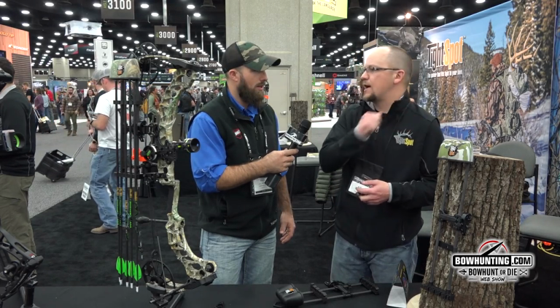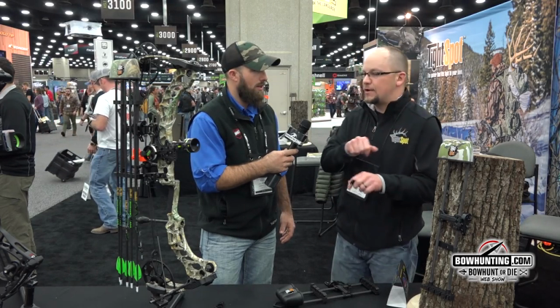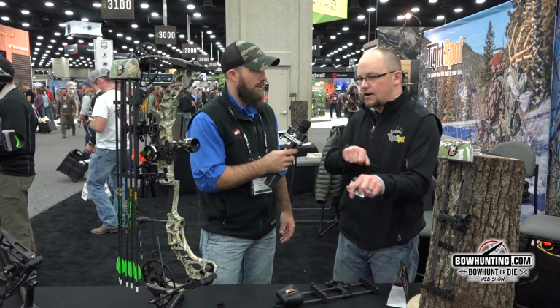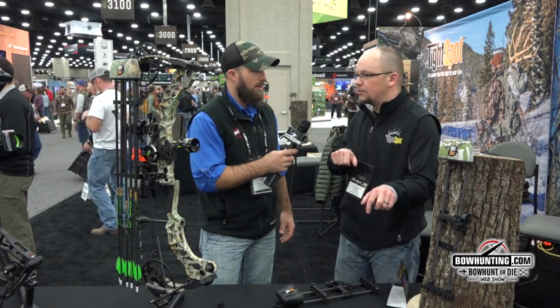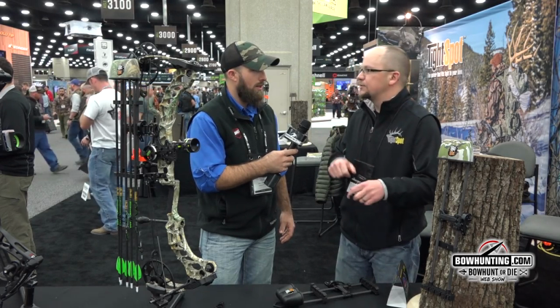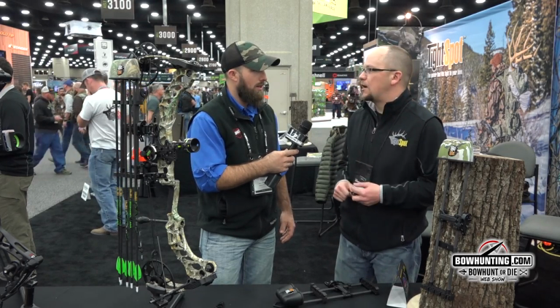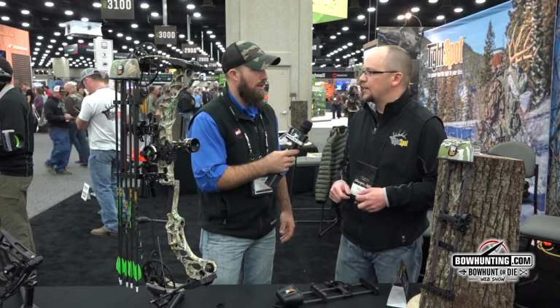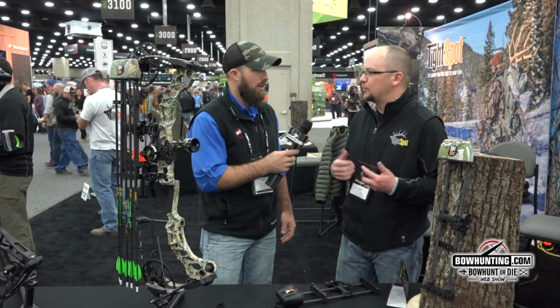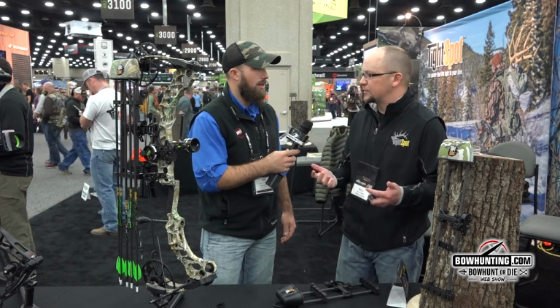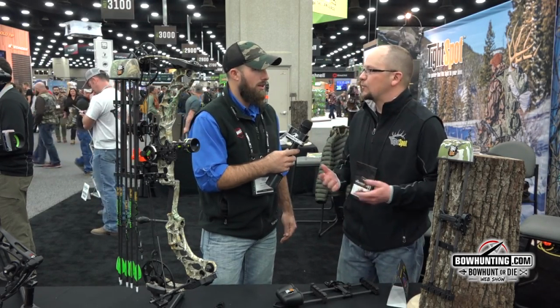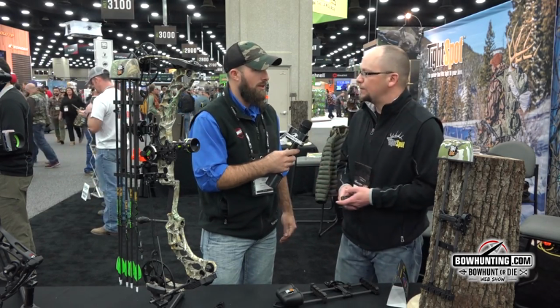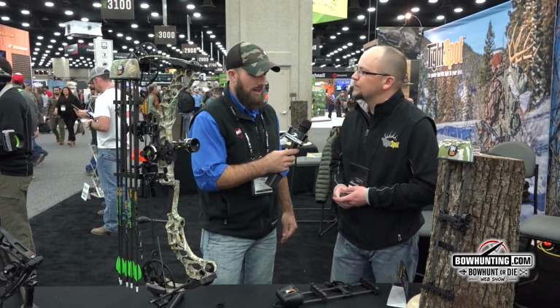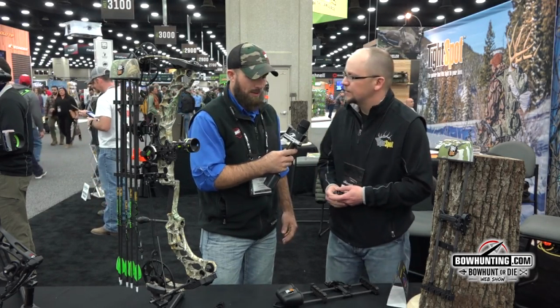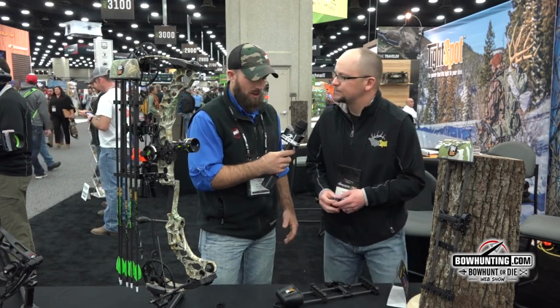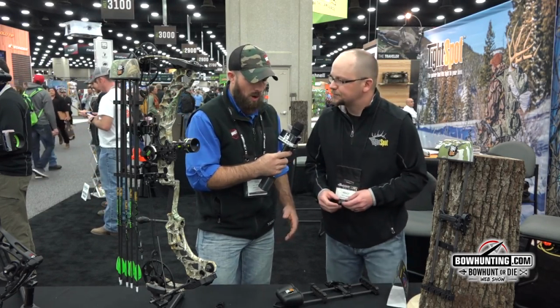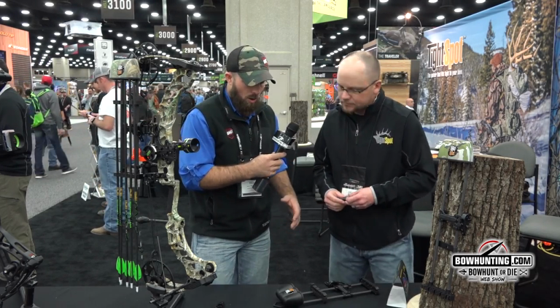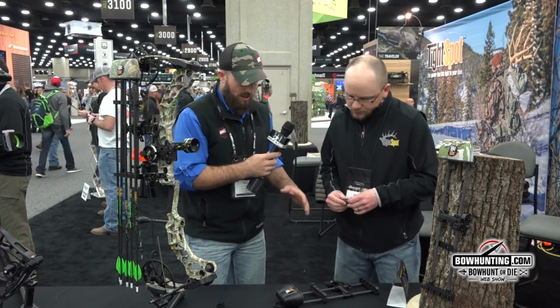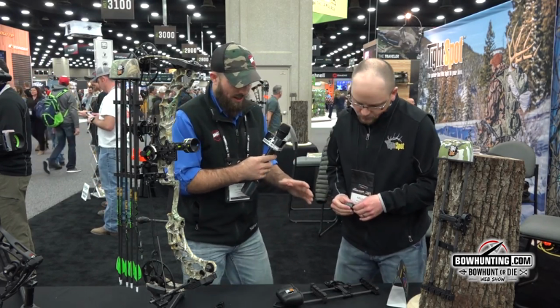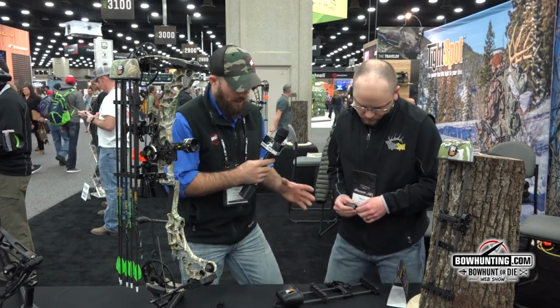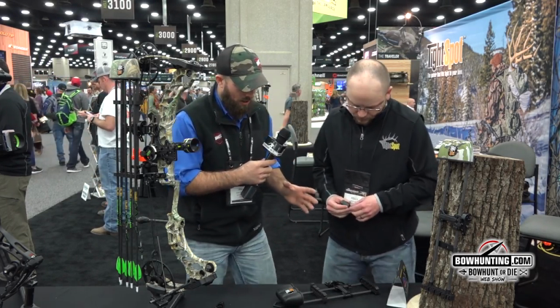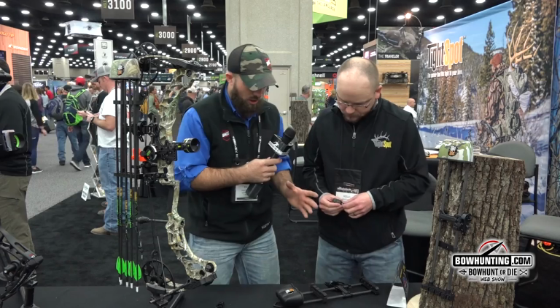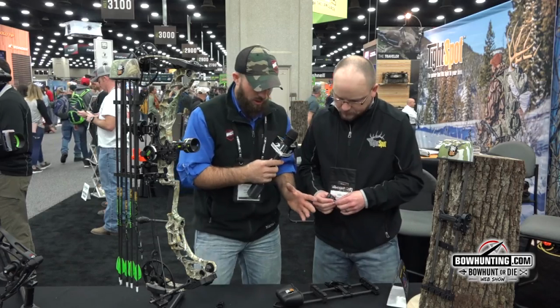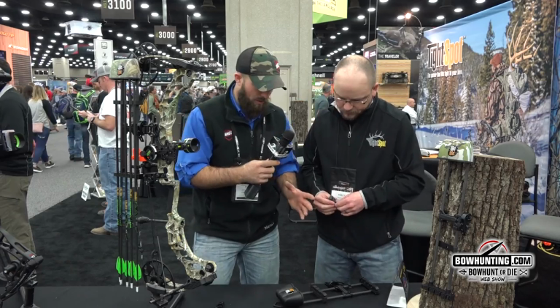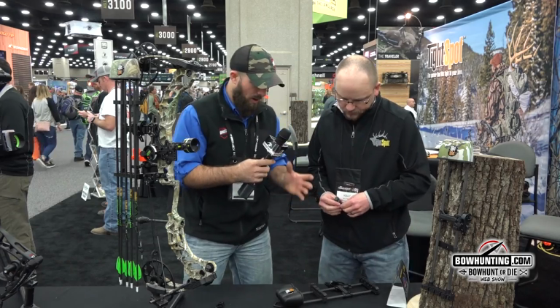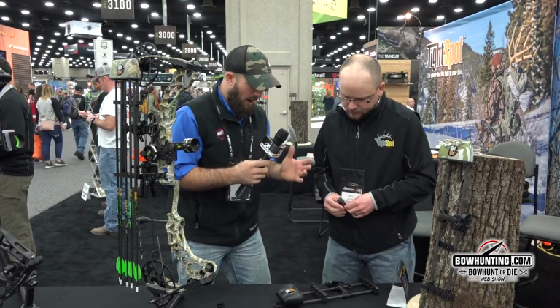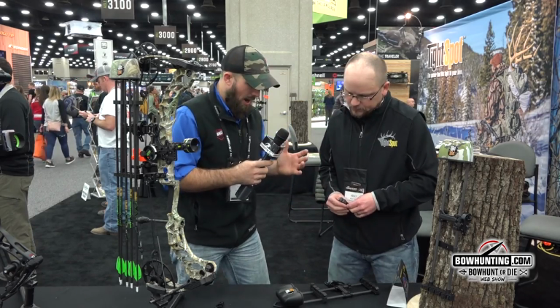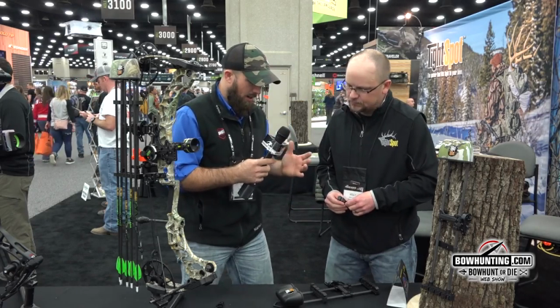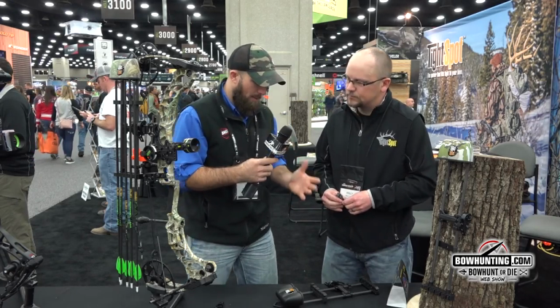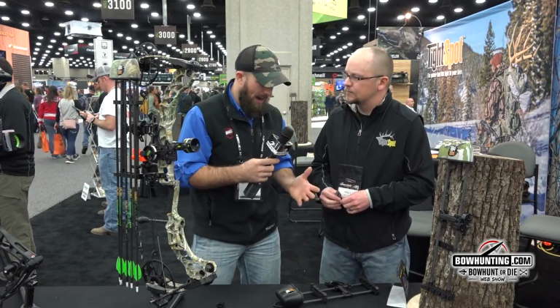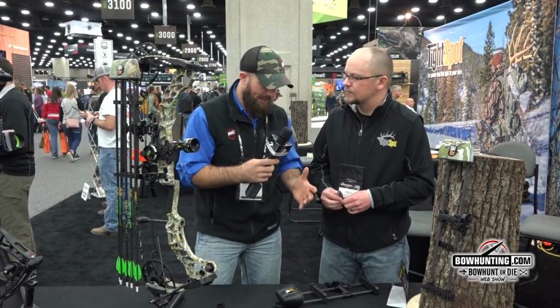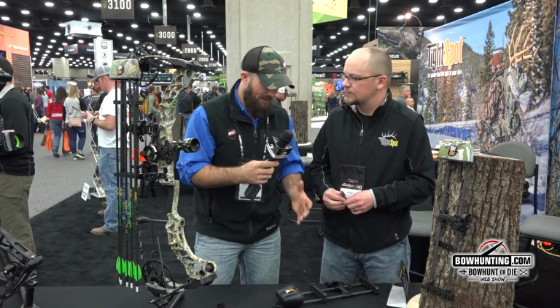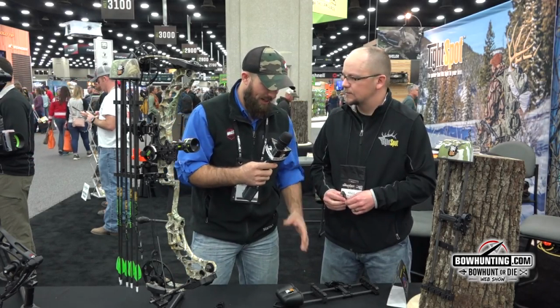You grab an arrow, knock it up — that's pretty cool. Well, it's definitely a good looking quiver, compact and everything.